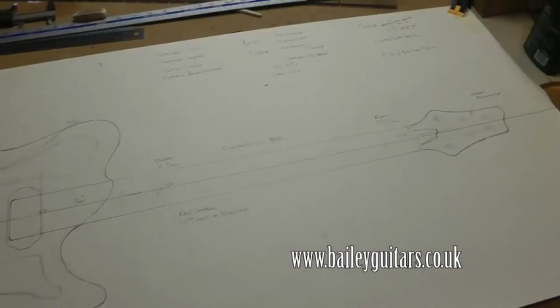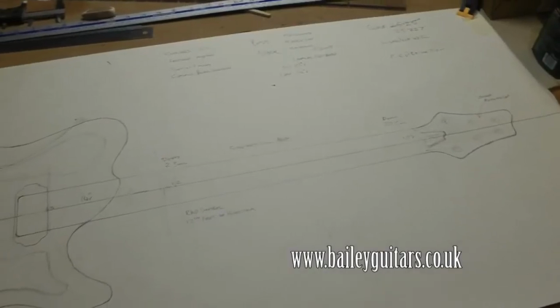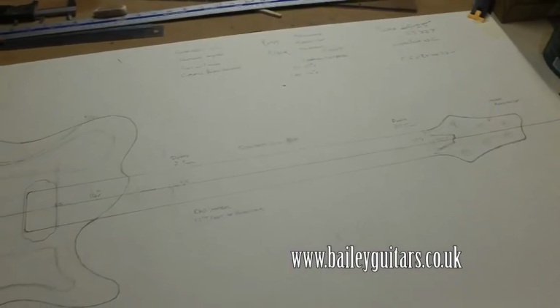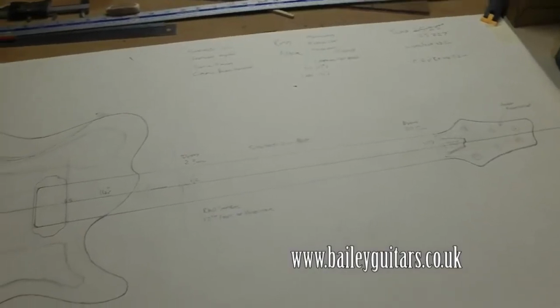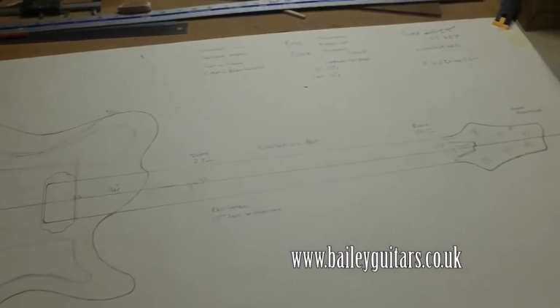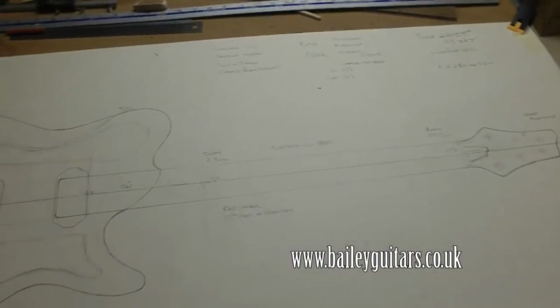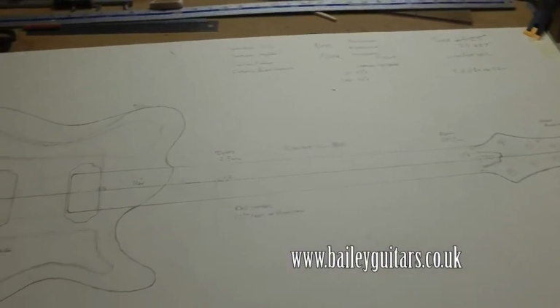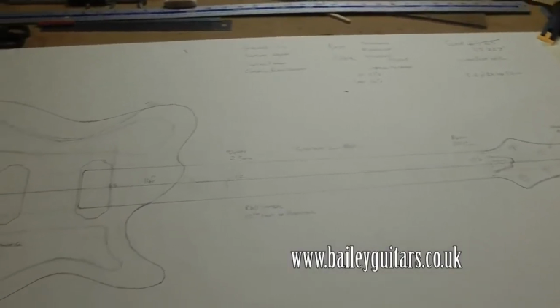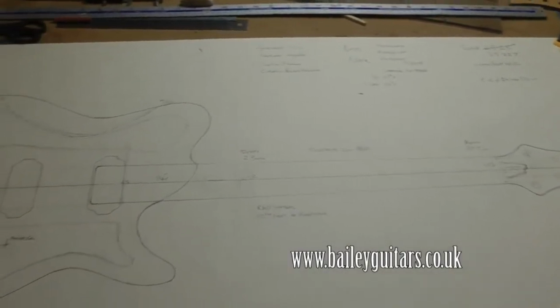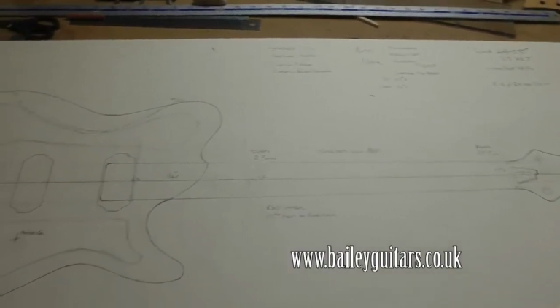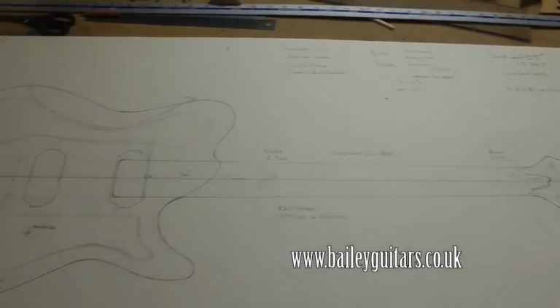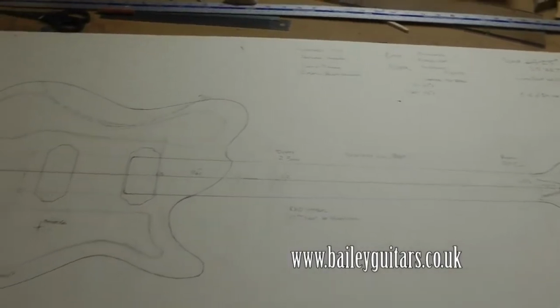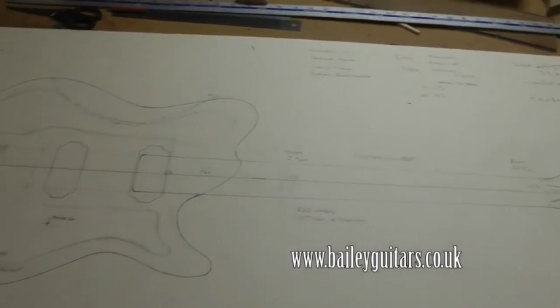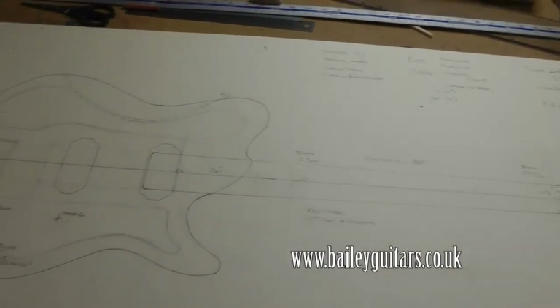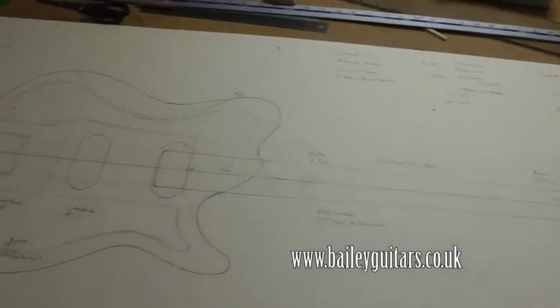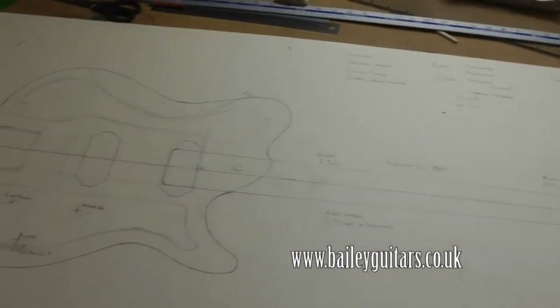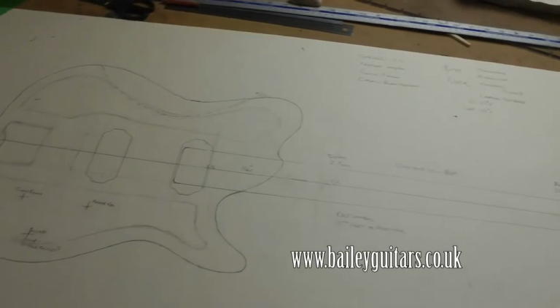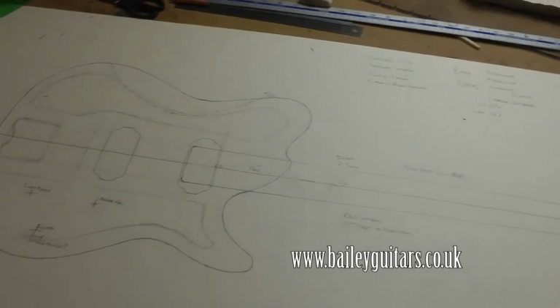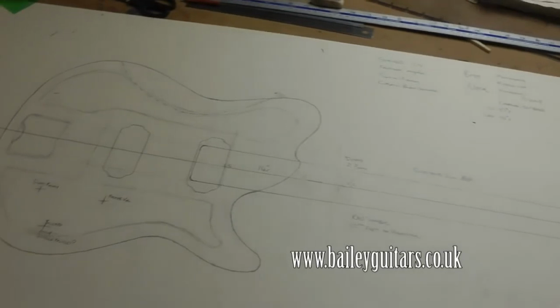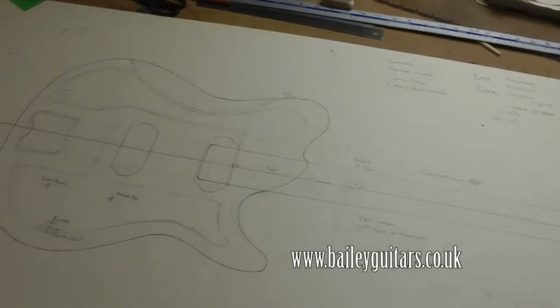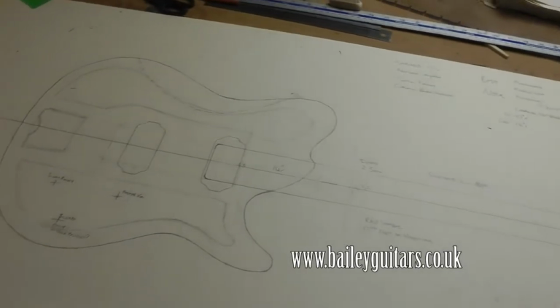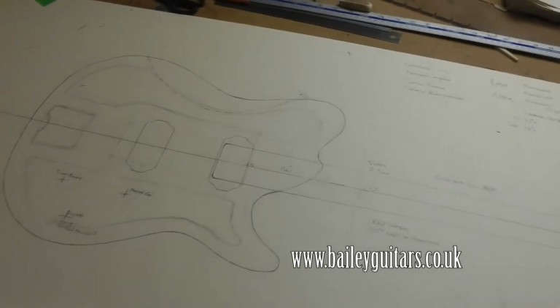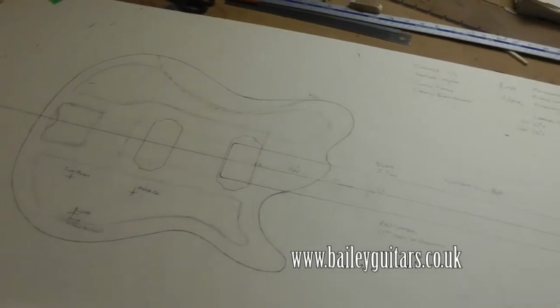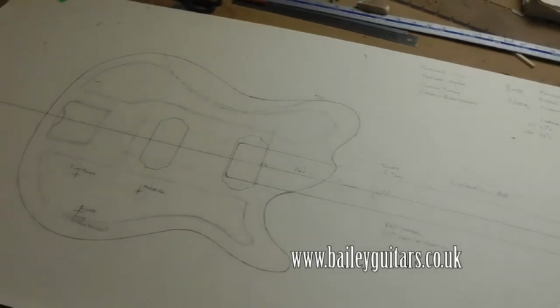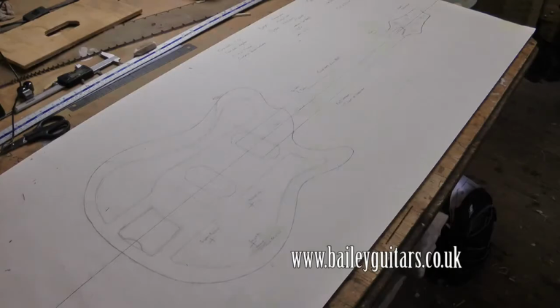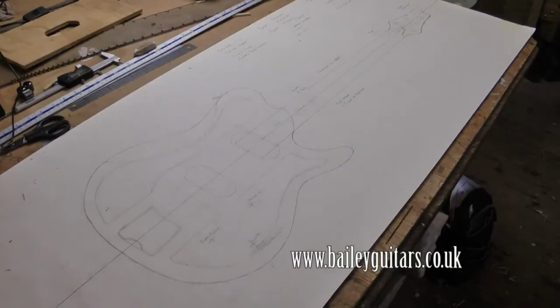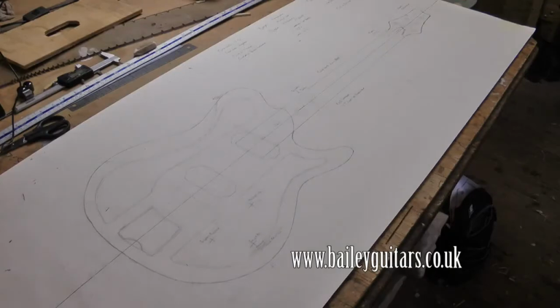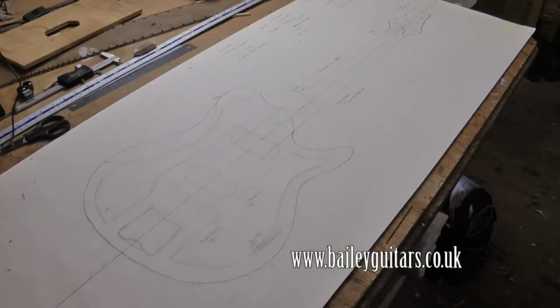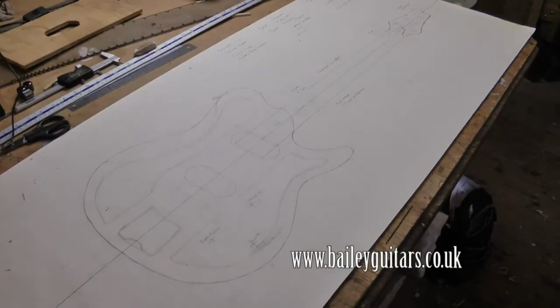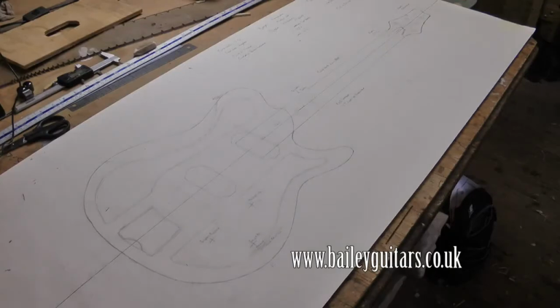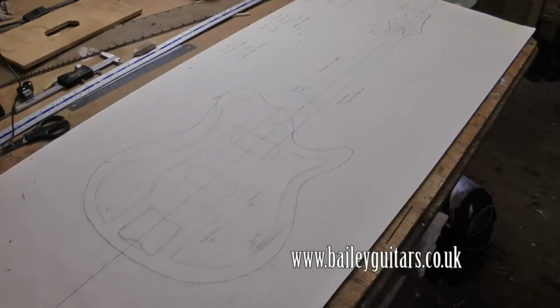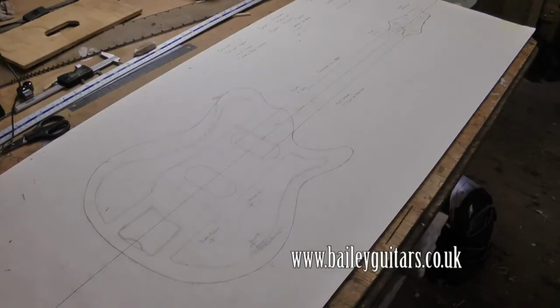If you've ever wanted to design your own guitar, or have one made for you but don't know where to start, contact Bayley Guitars. That's what we do.